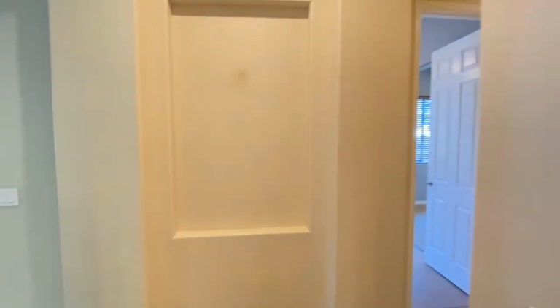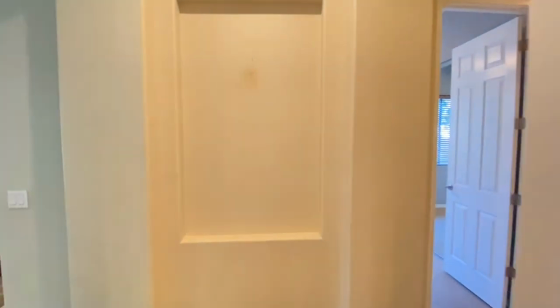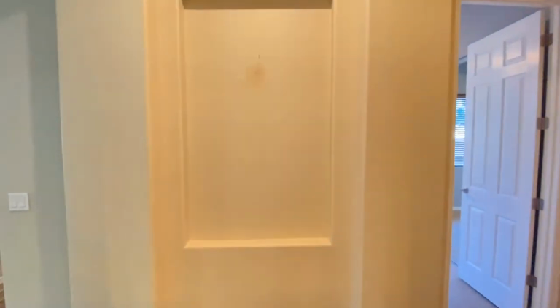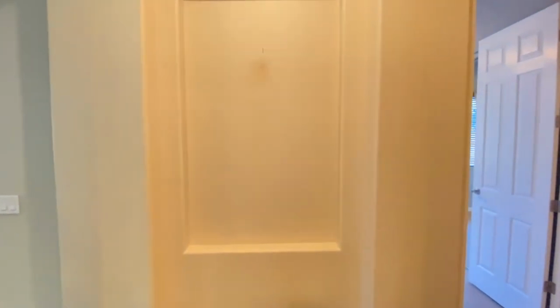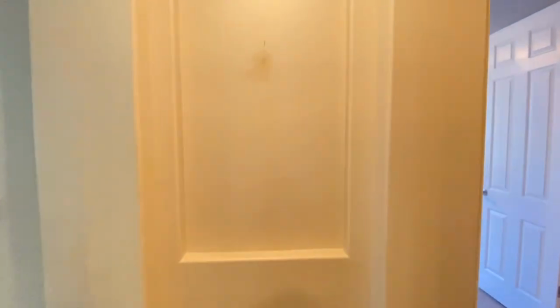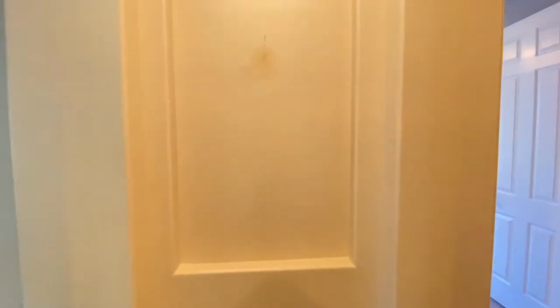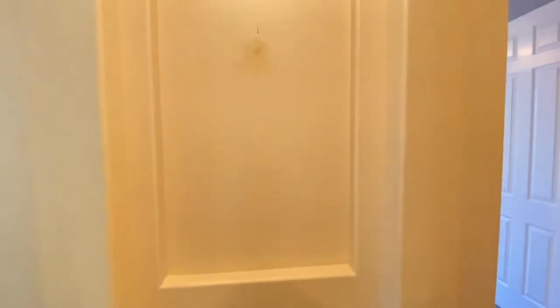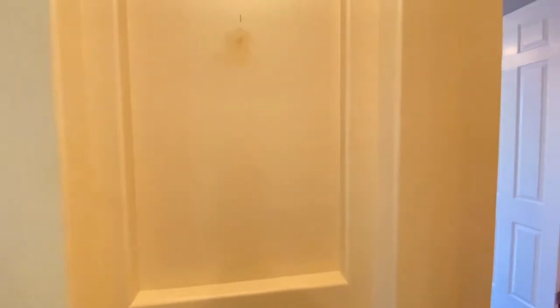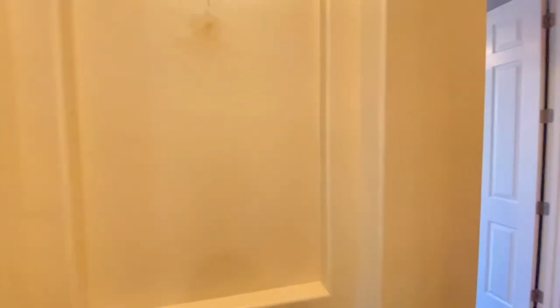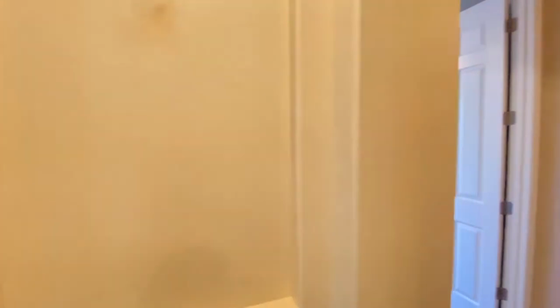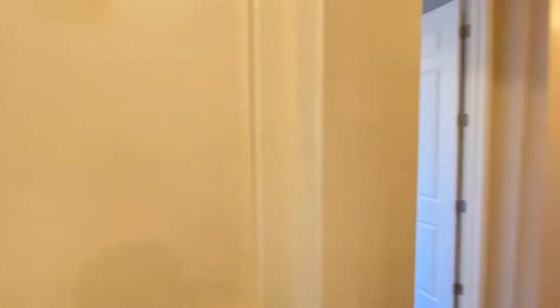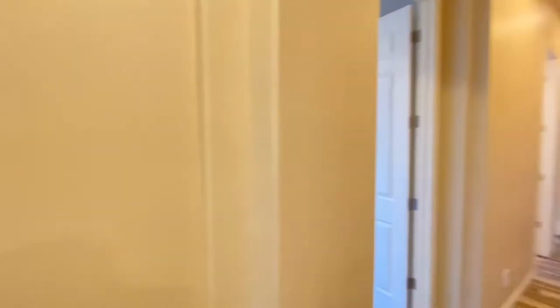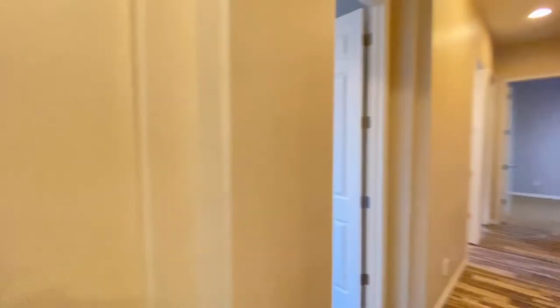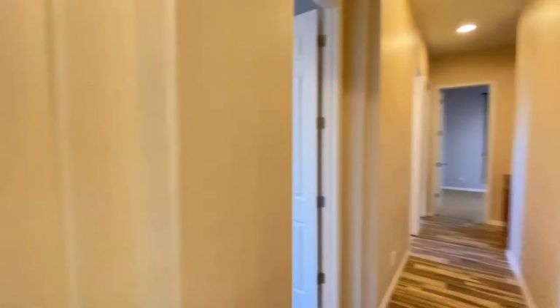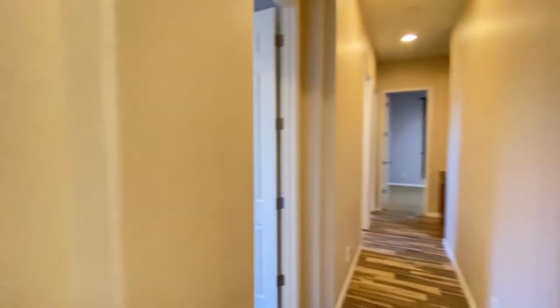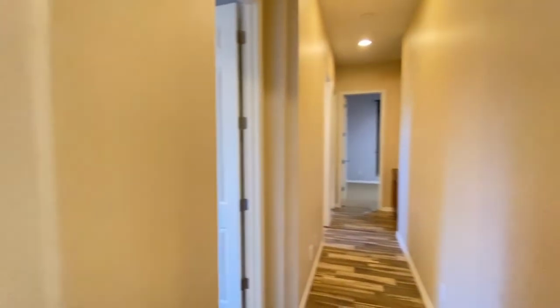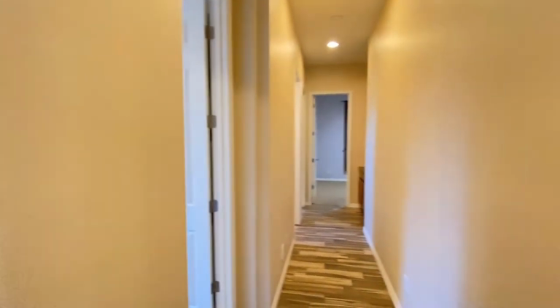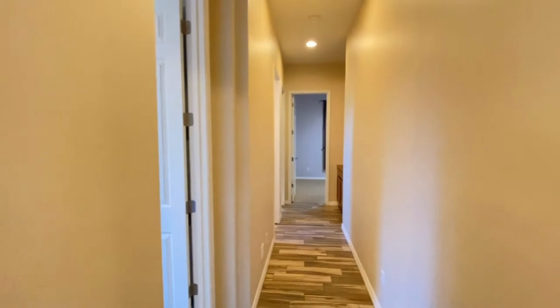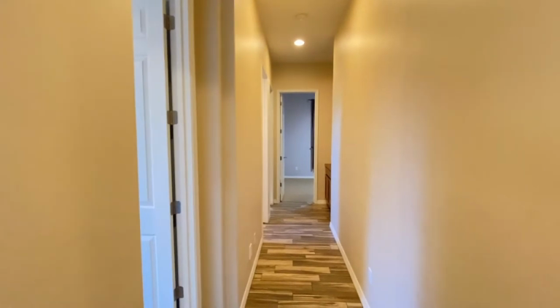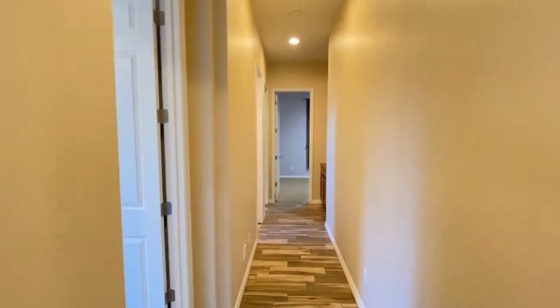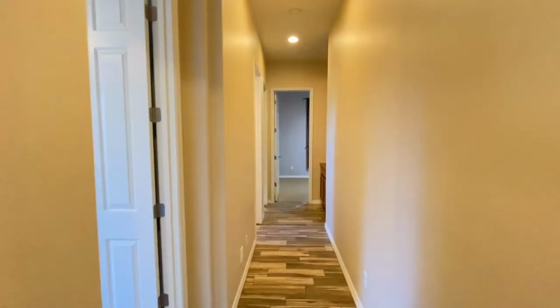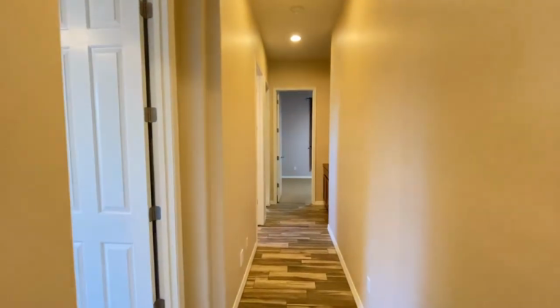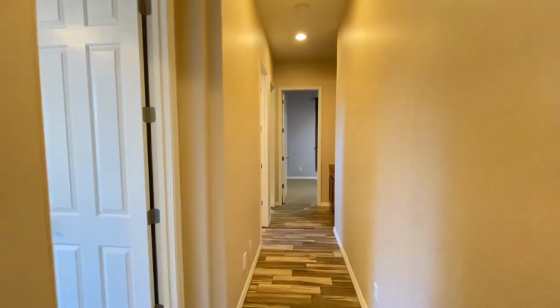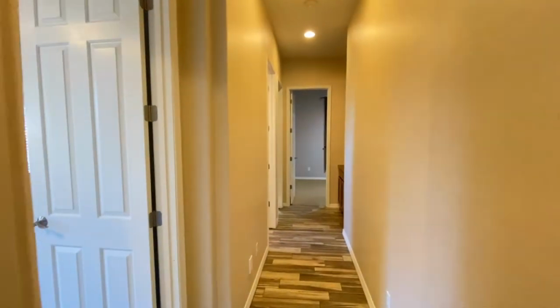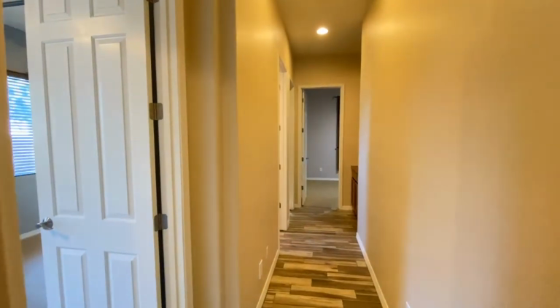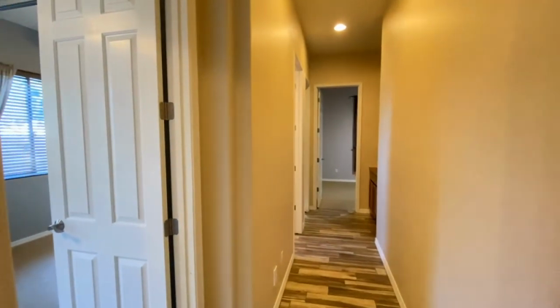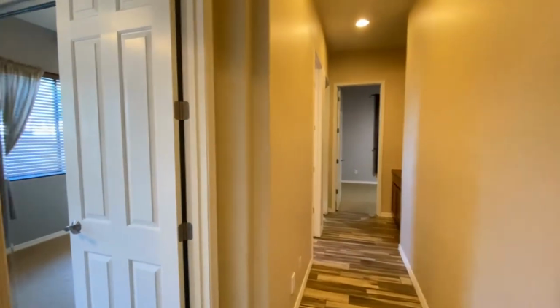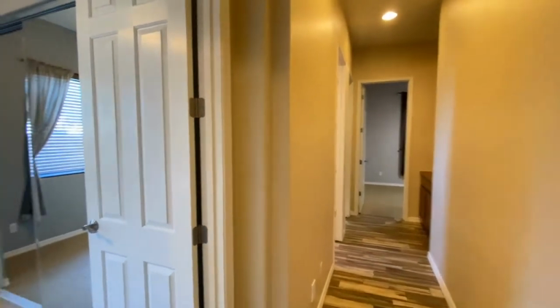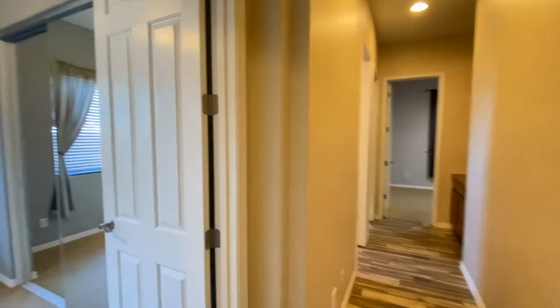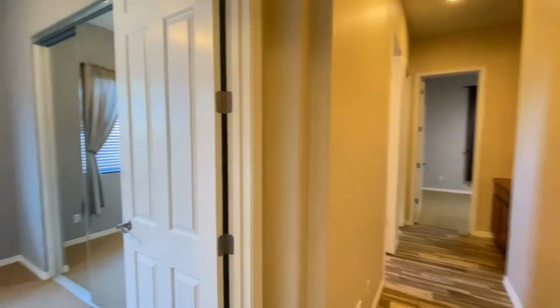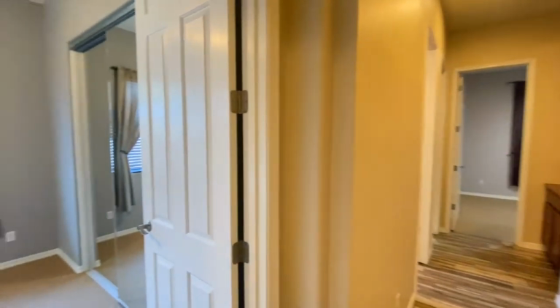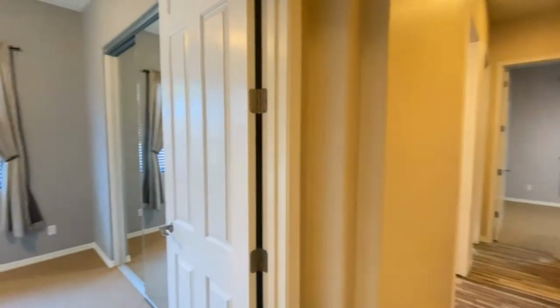Back in the hall, we're going to go to the right, then to the left, and into bedroom number one.